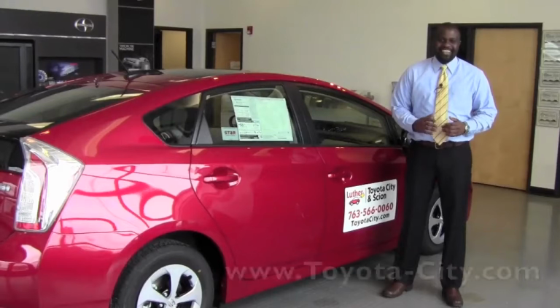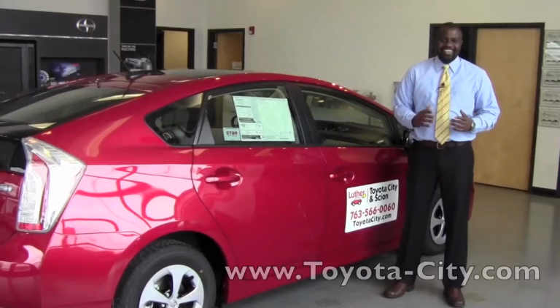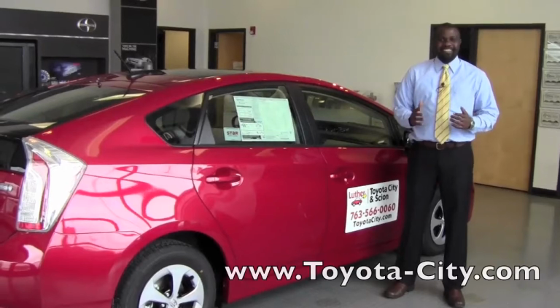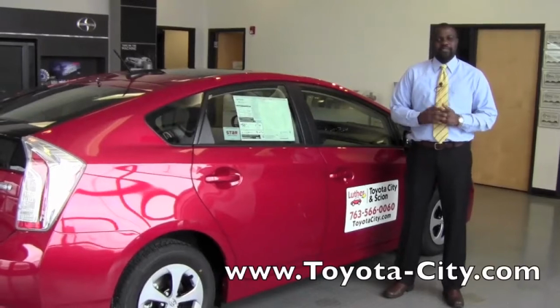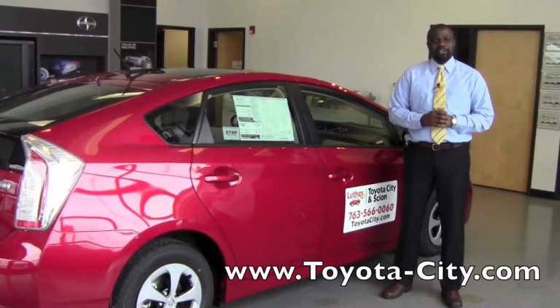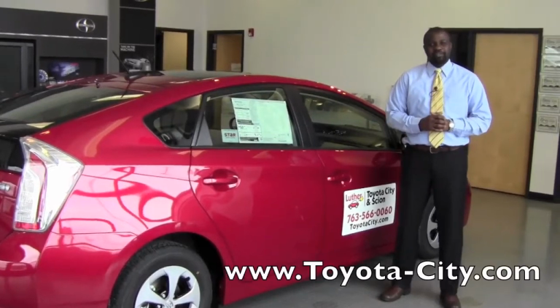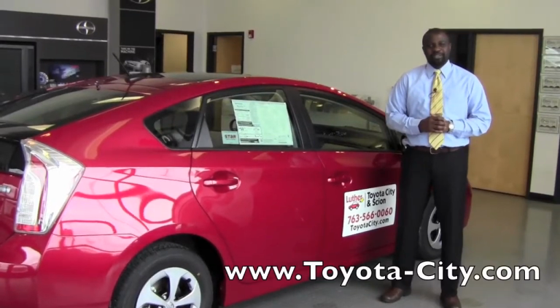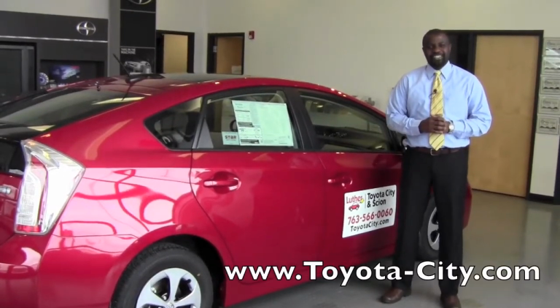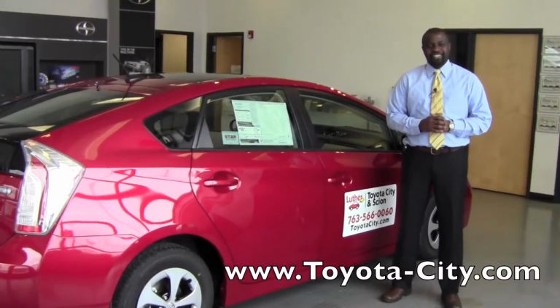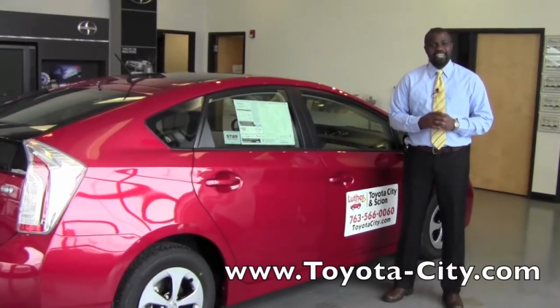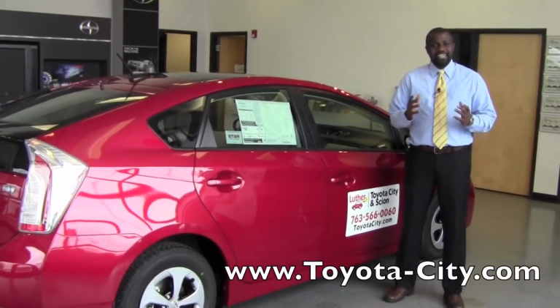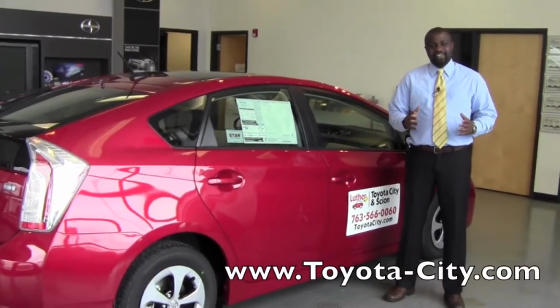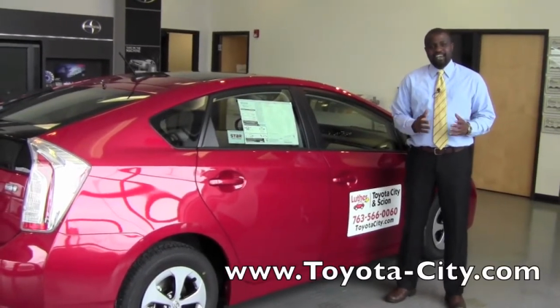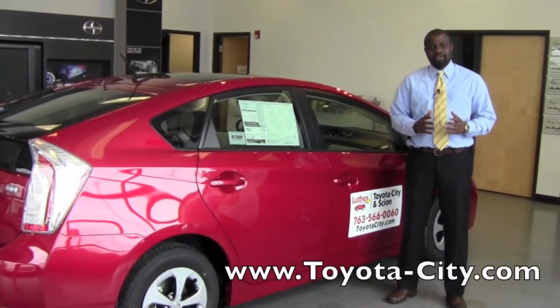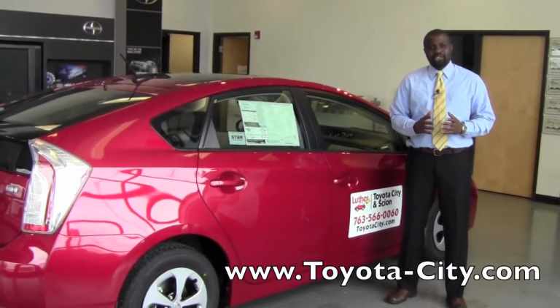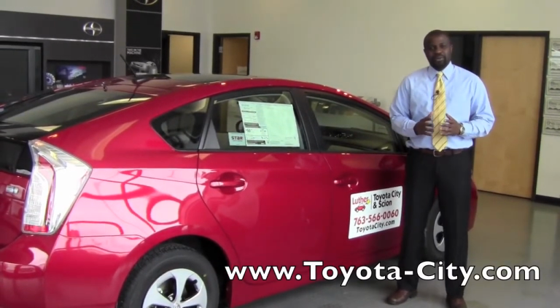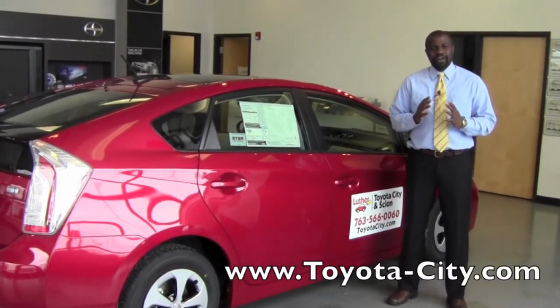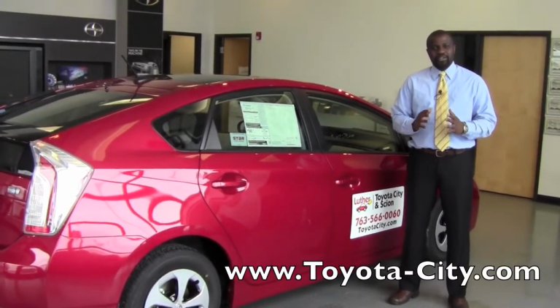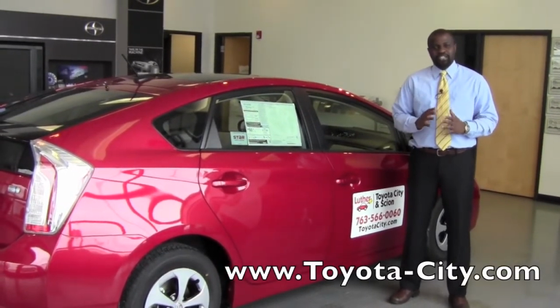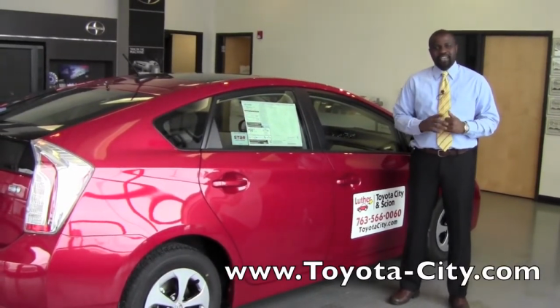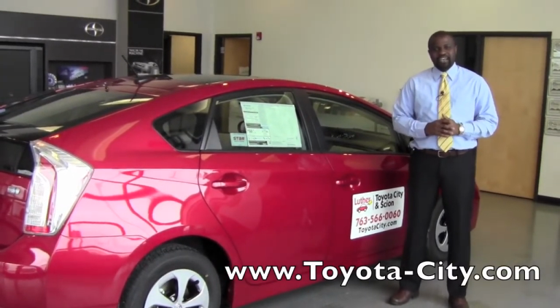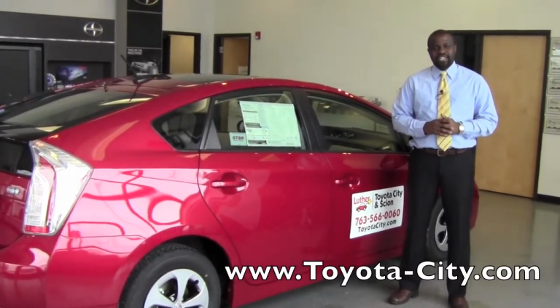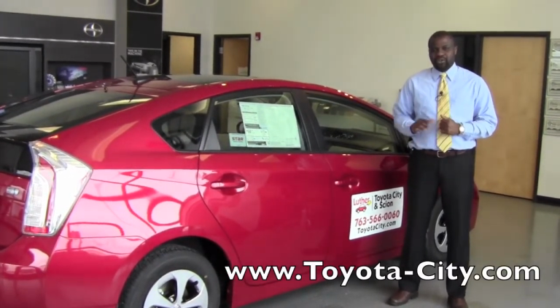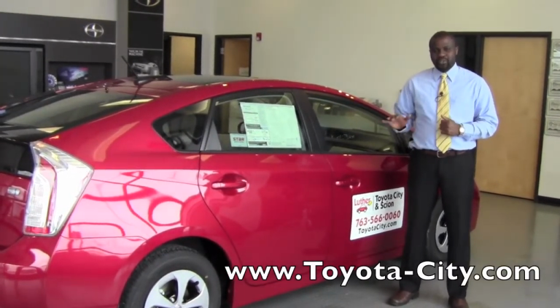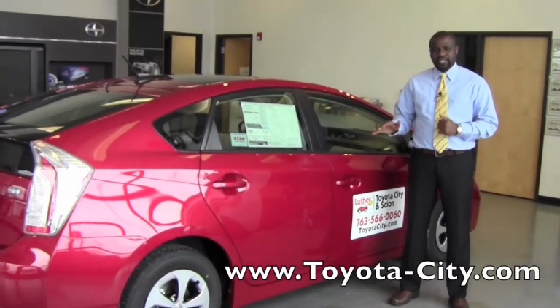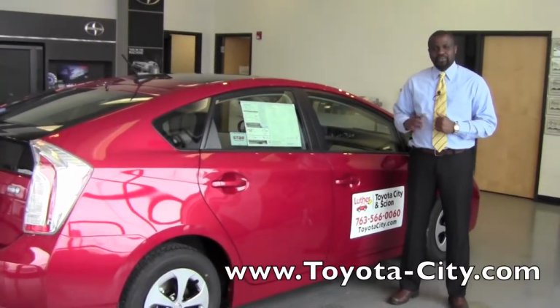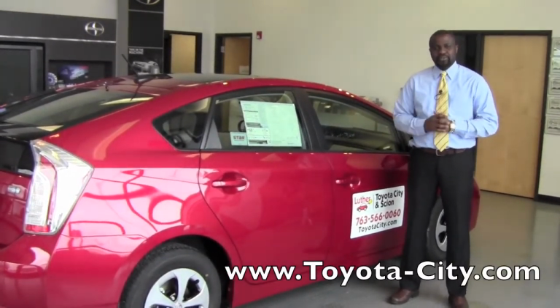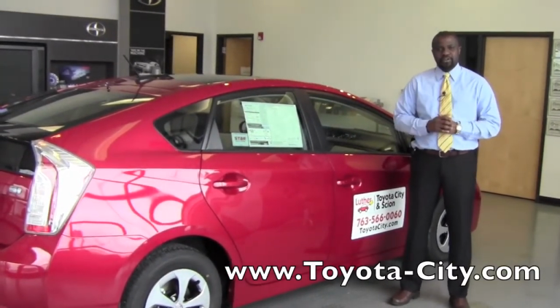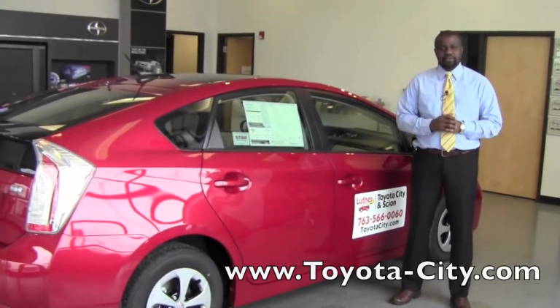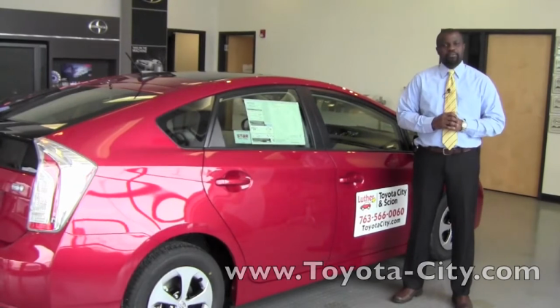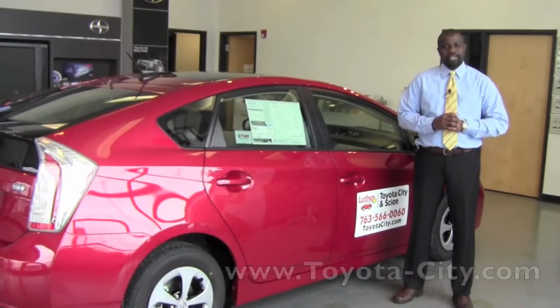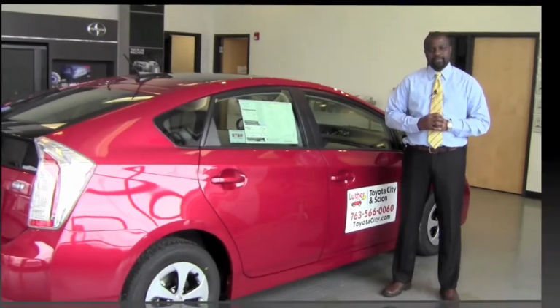Hey, this is Badu from Toyota City. Today I'm going to show you how to adjust the headlights on a 2012 Toyota Prius.